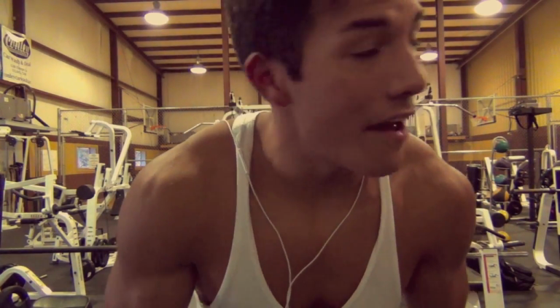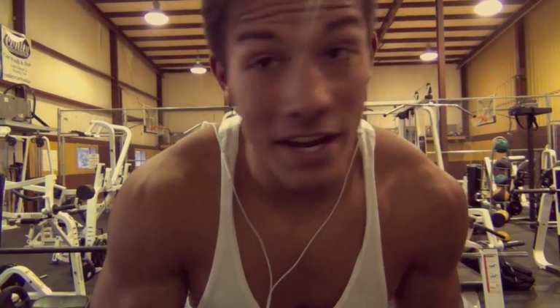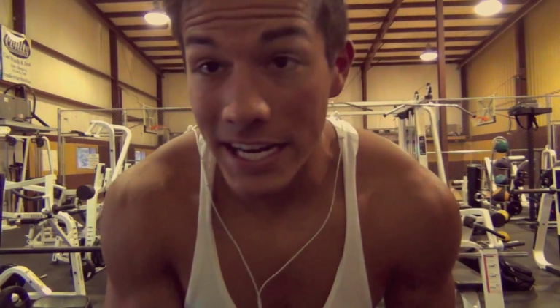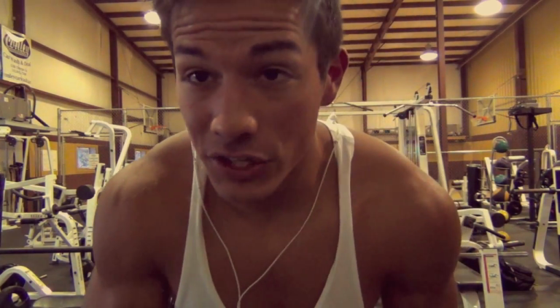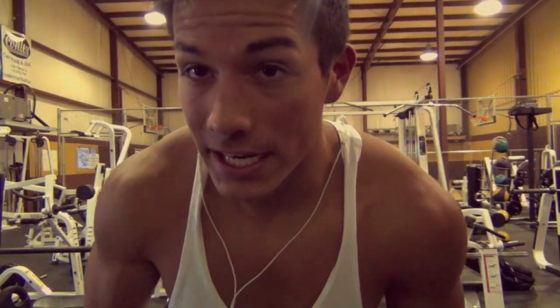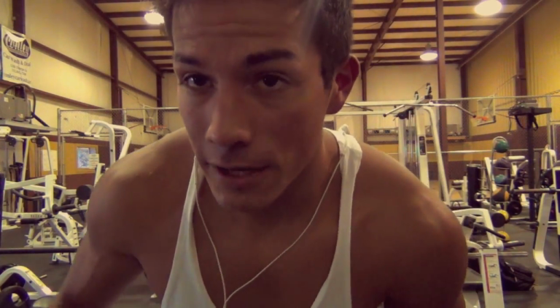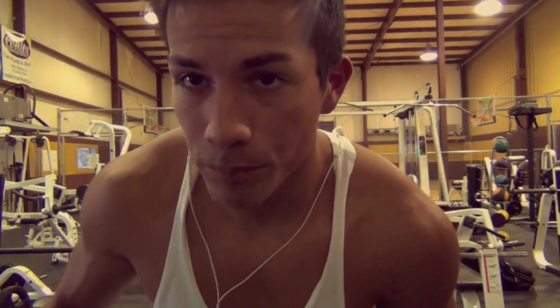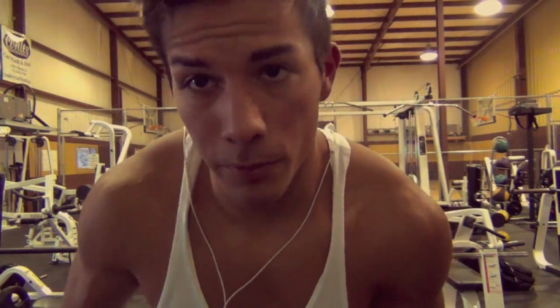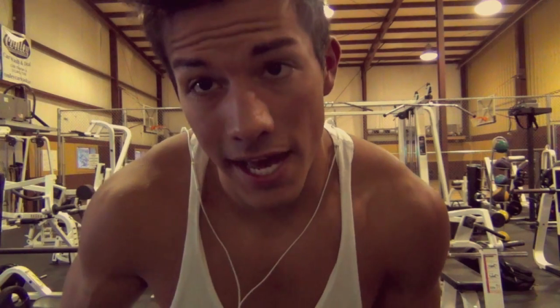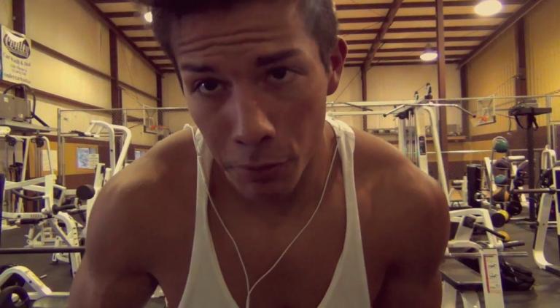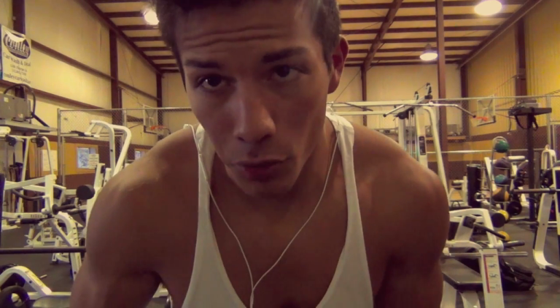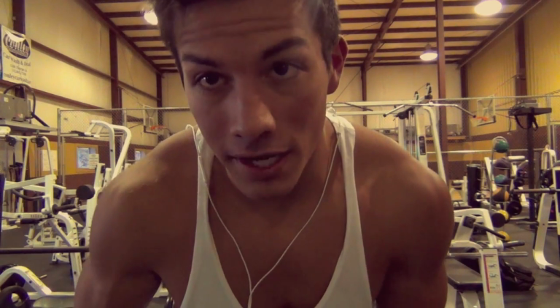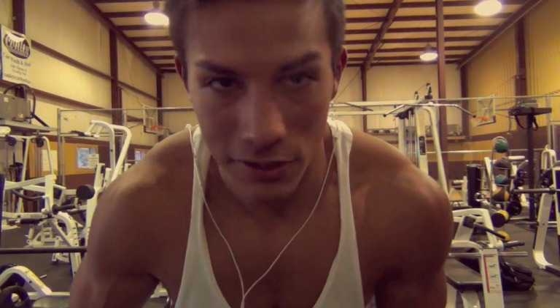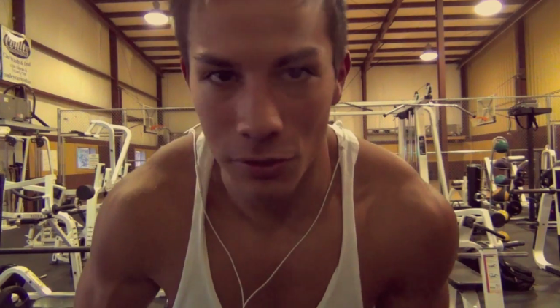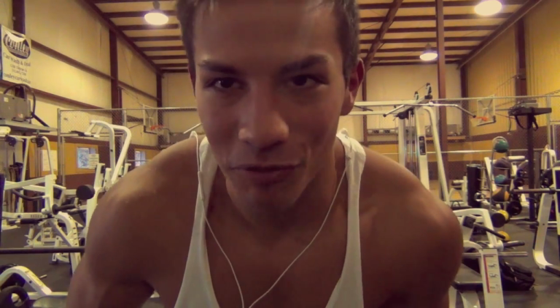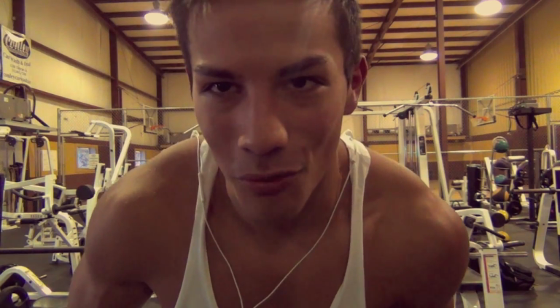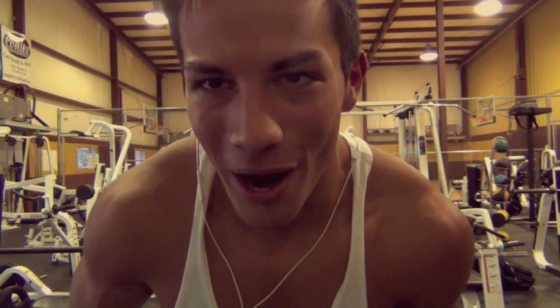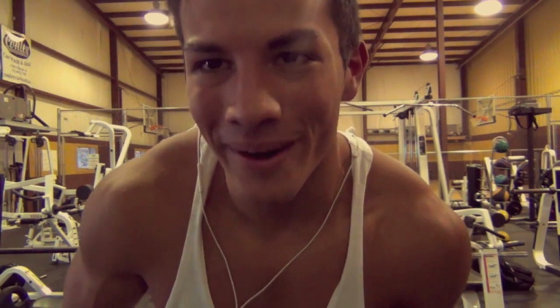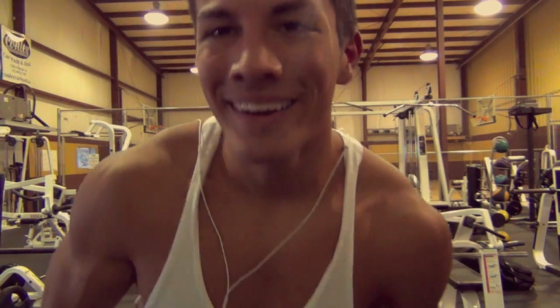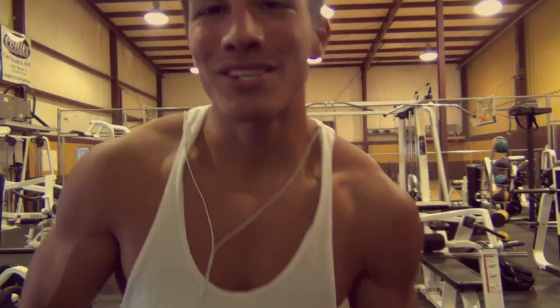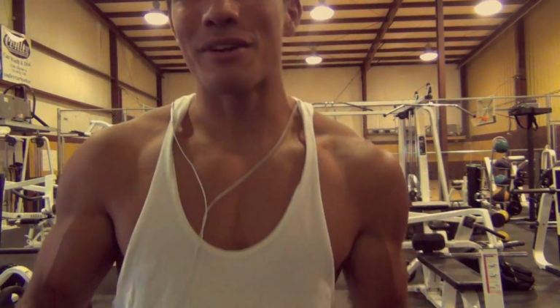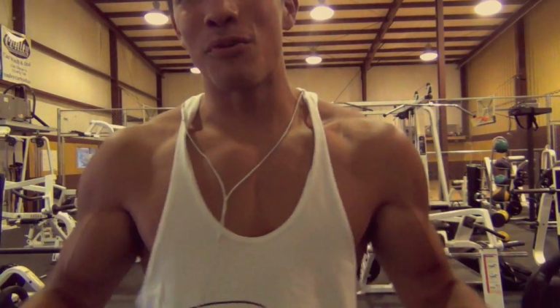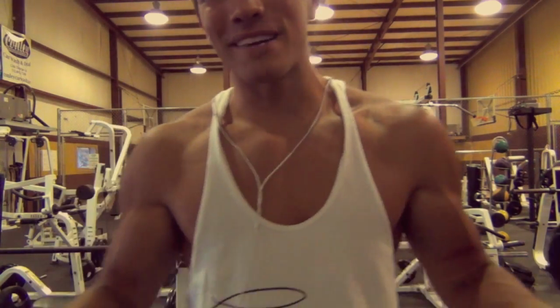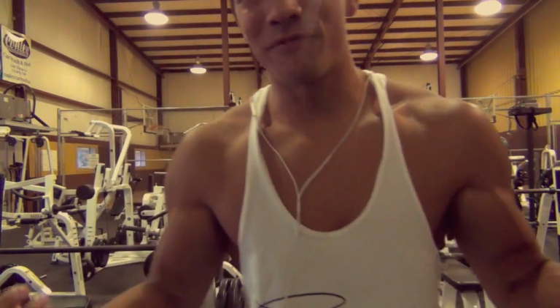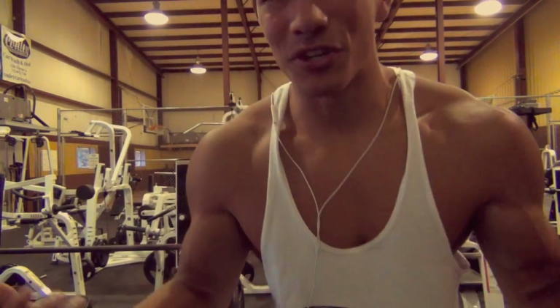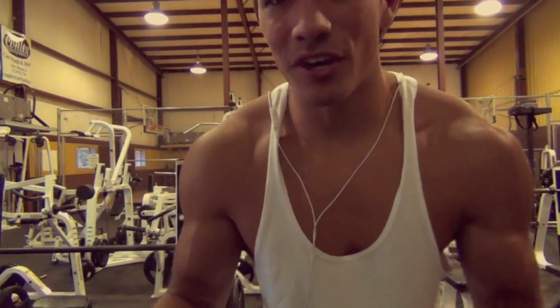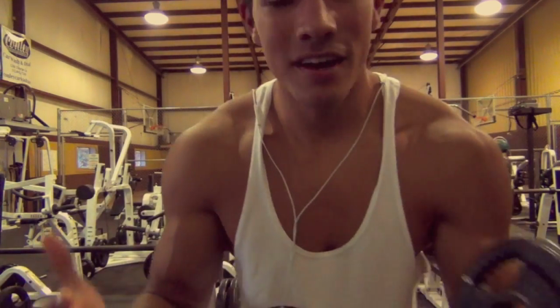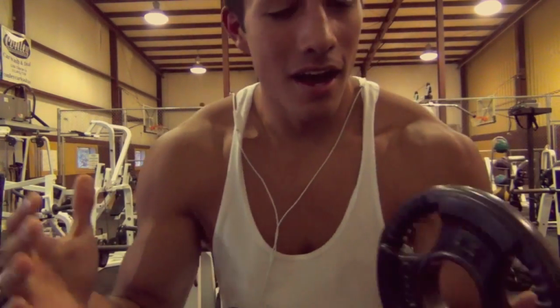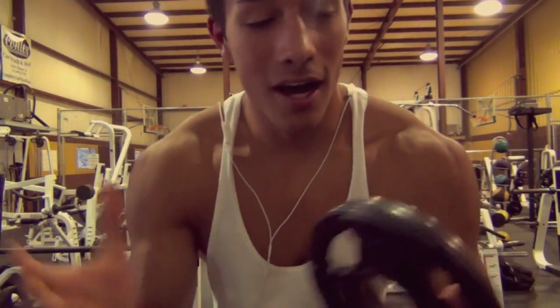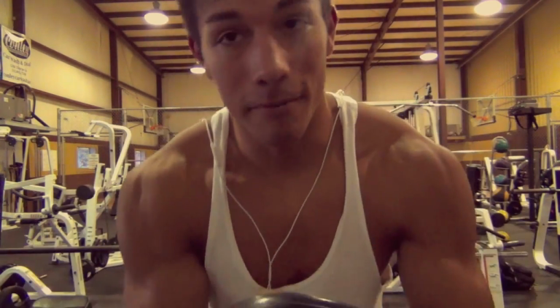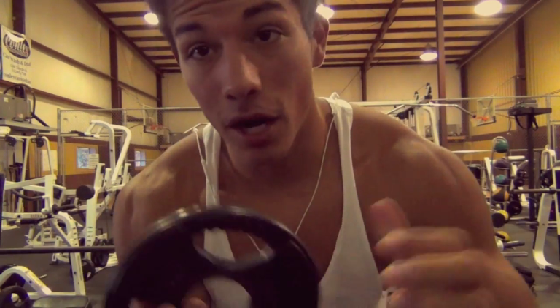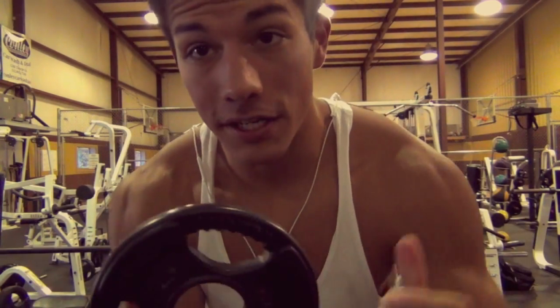Haven't had anything to eat, but I had a pre-workout, so that's why I'm freaking wired — talking quick, feeling good.